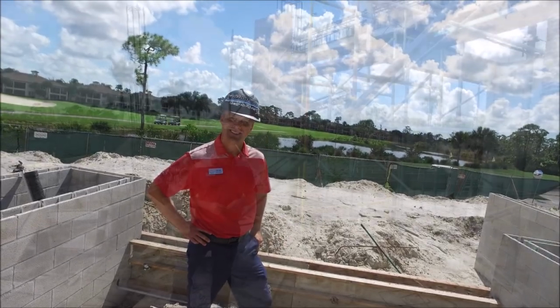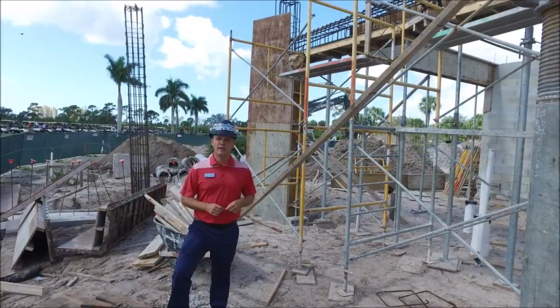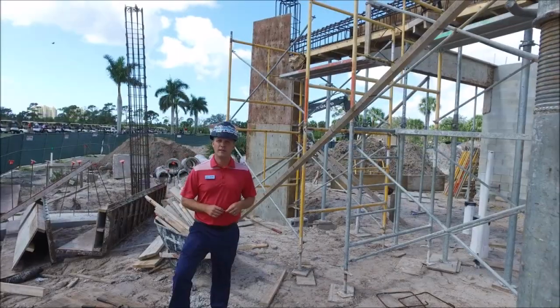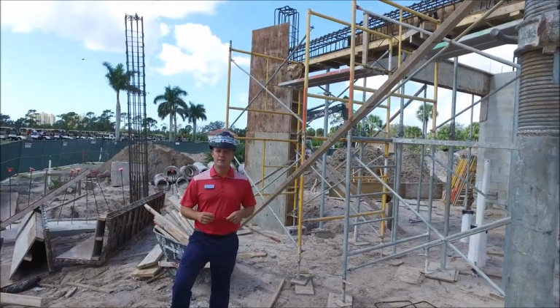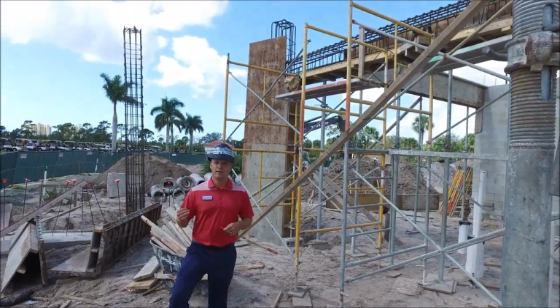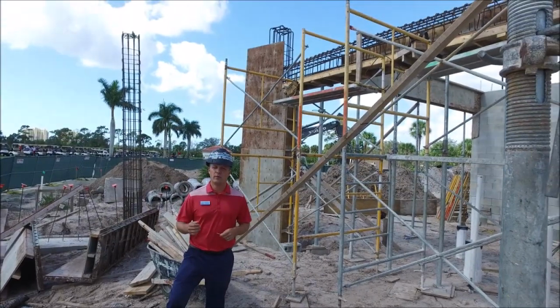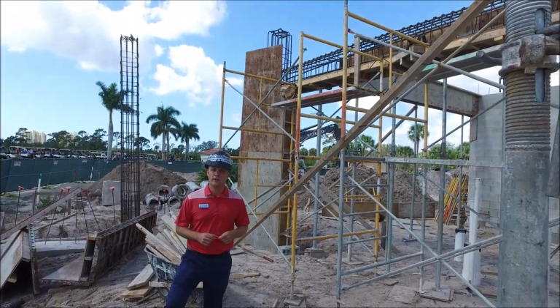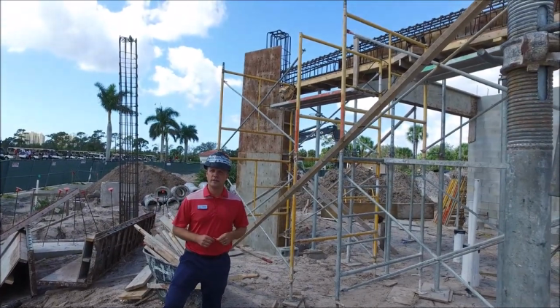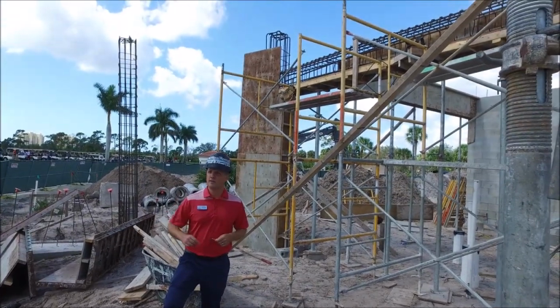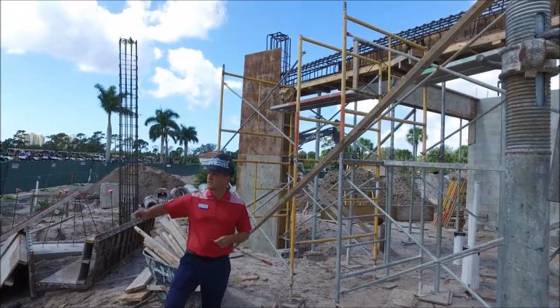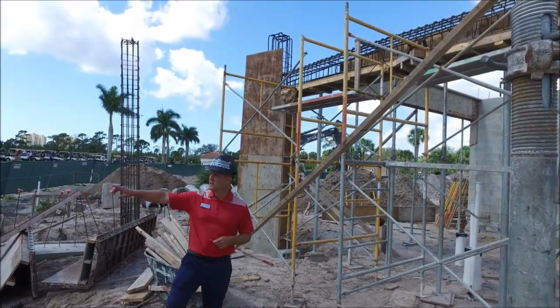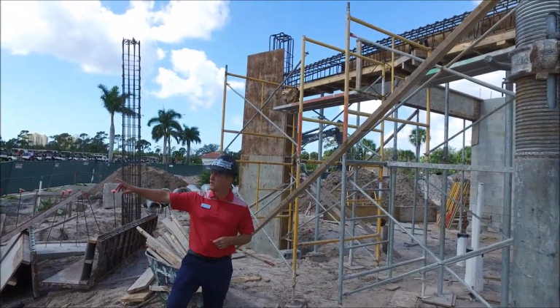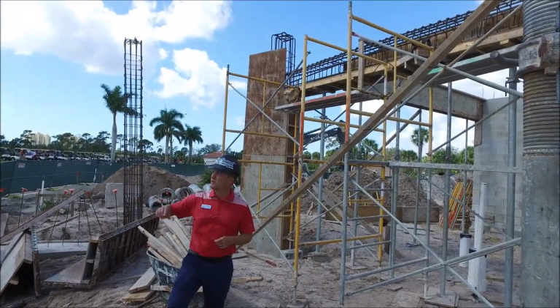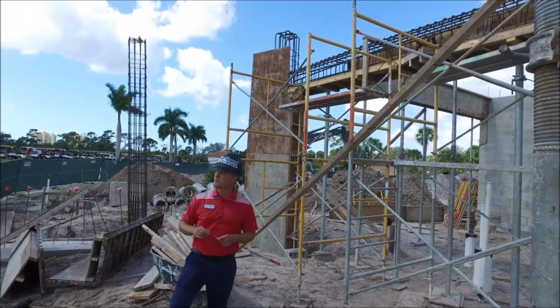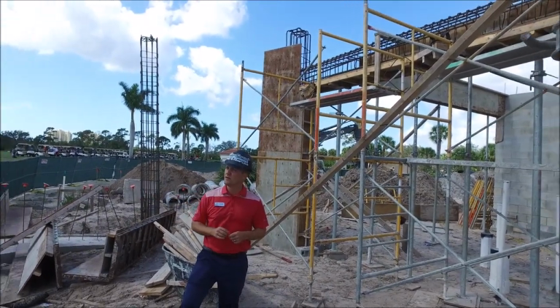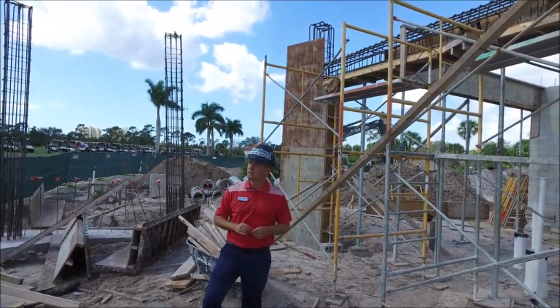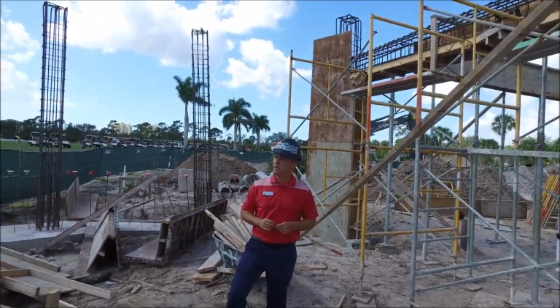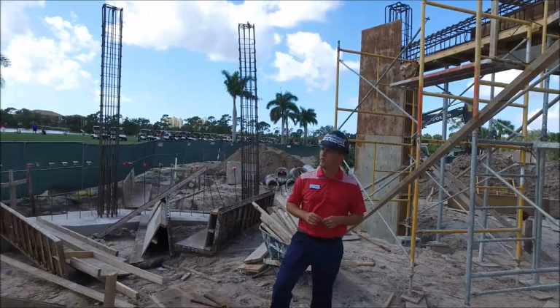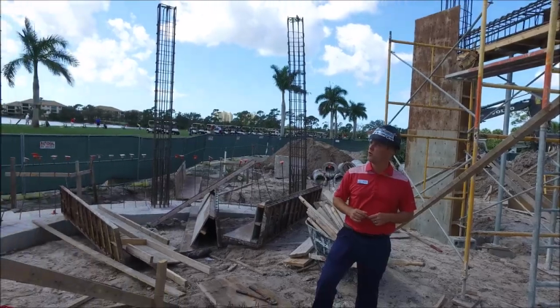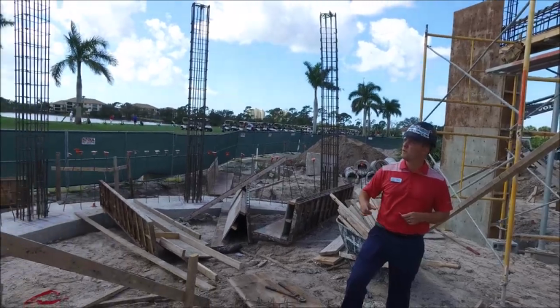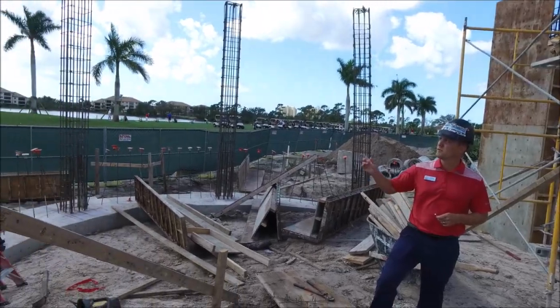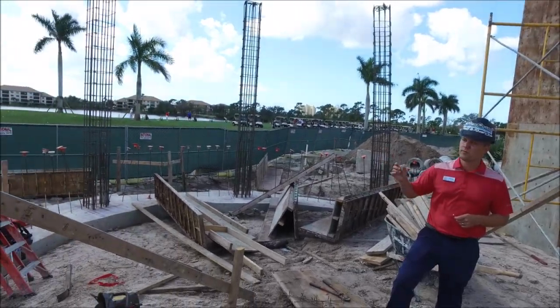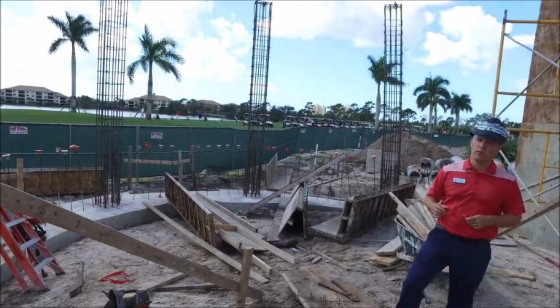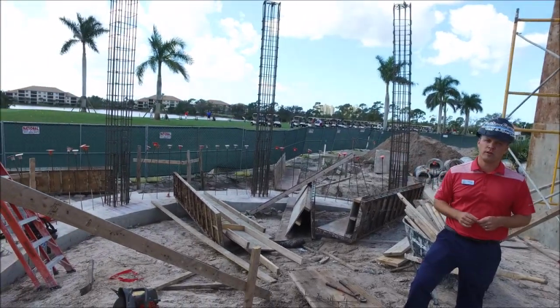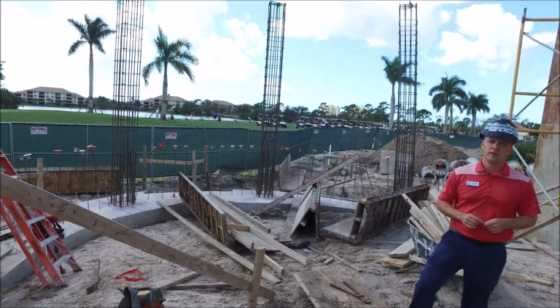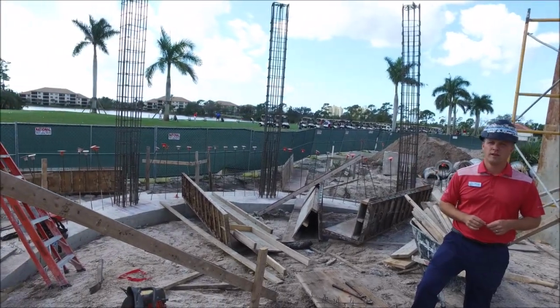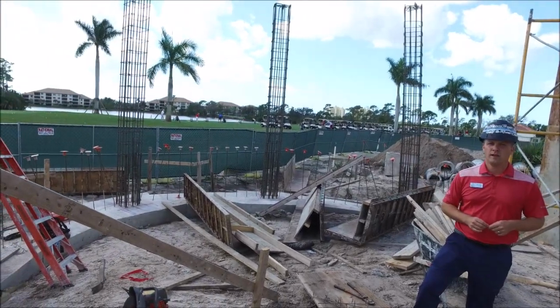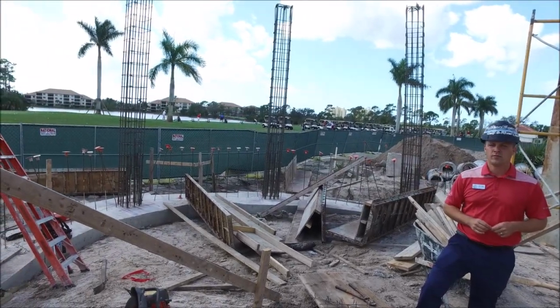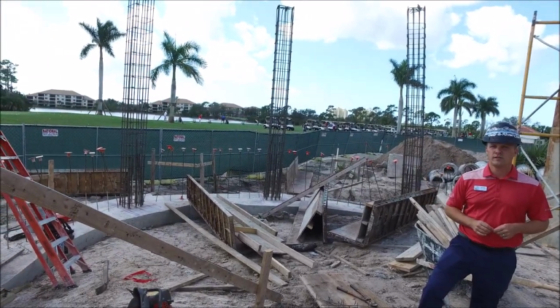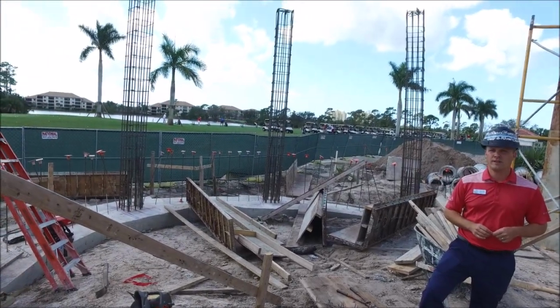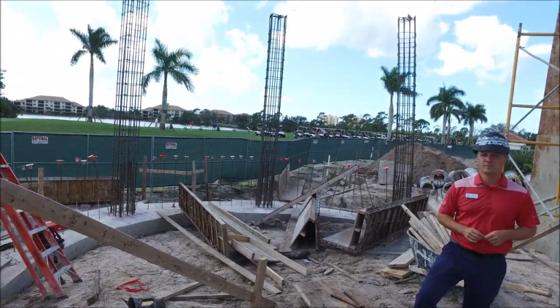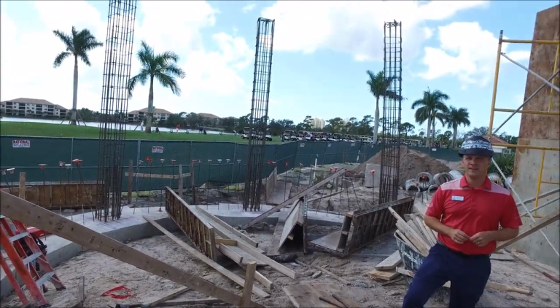Located underneath the pavilion, you can see the columns are being formed and they'll start pouring towards the end of next week.